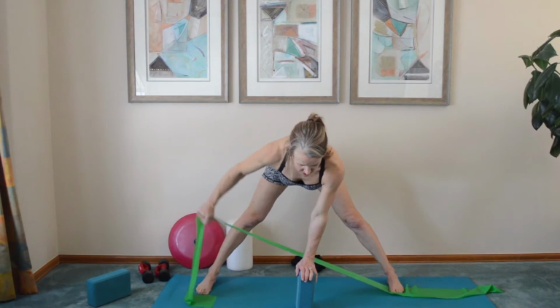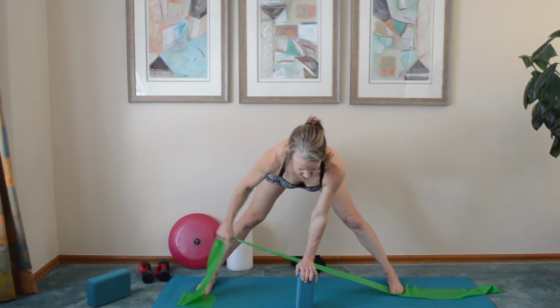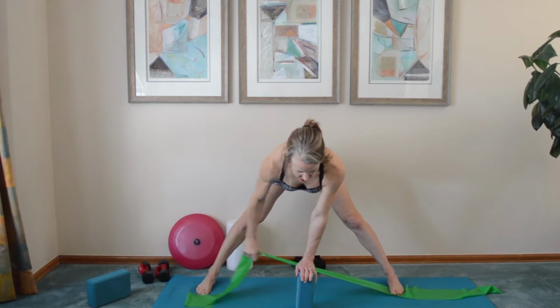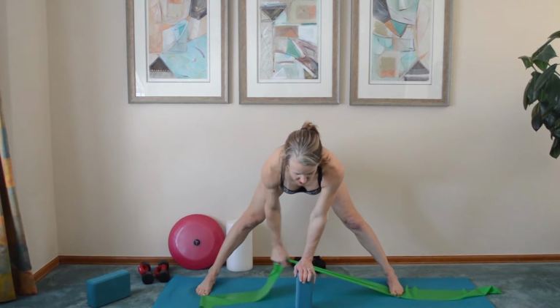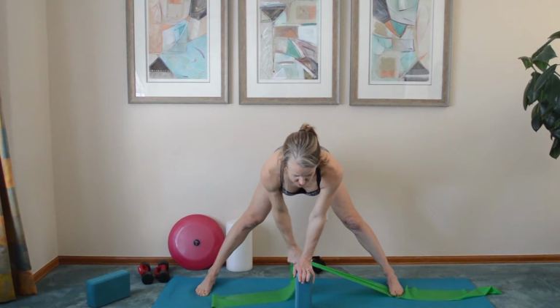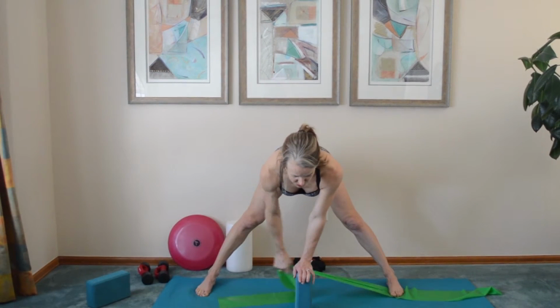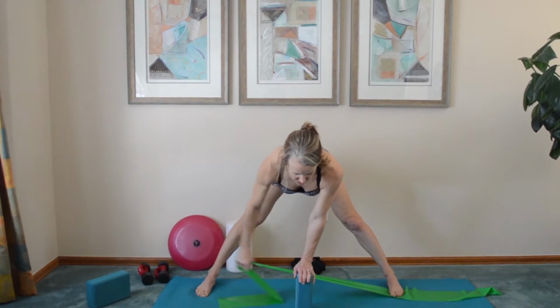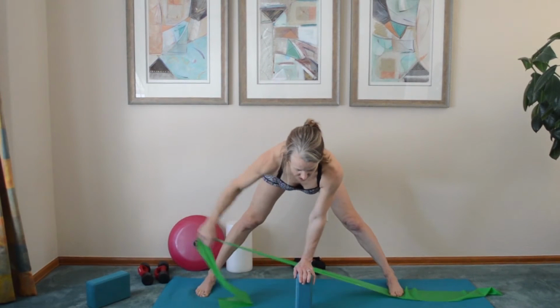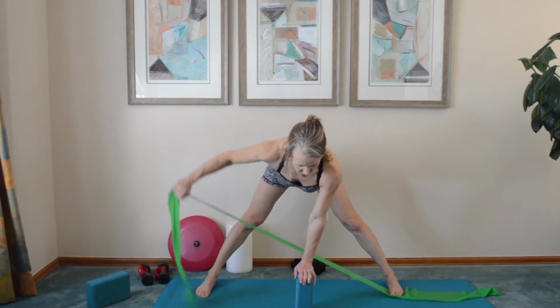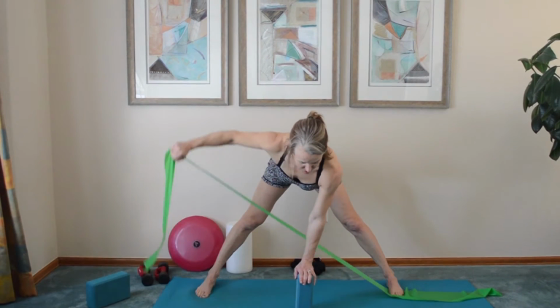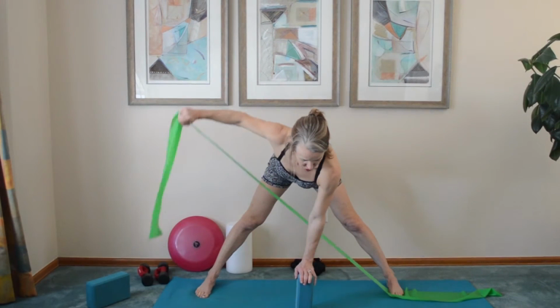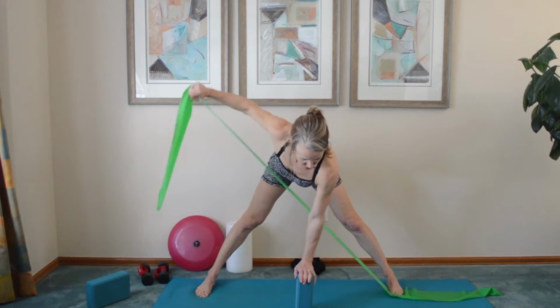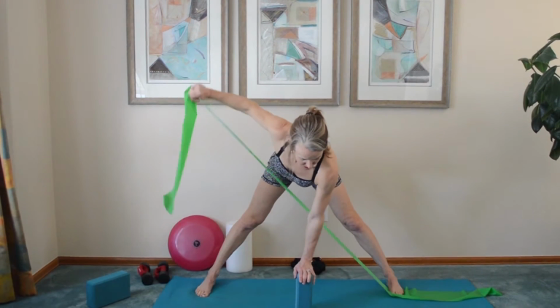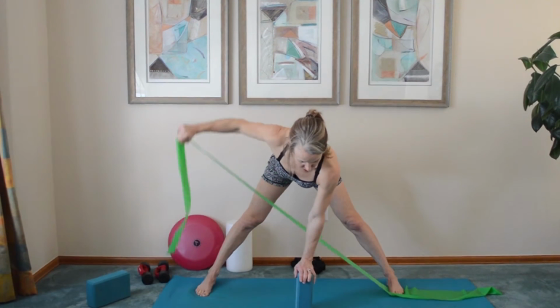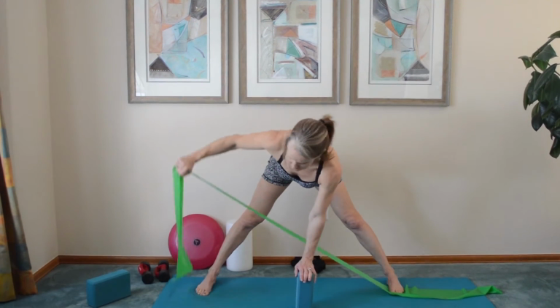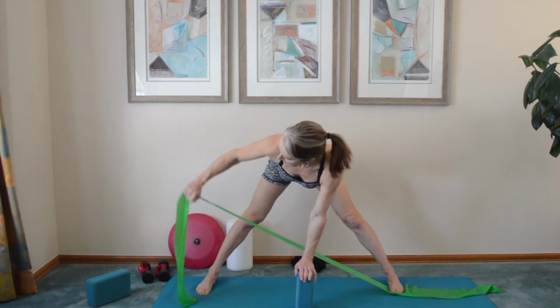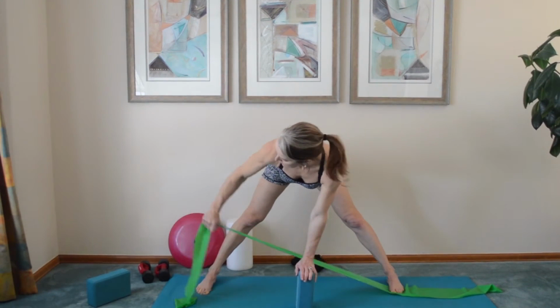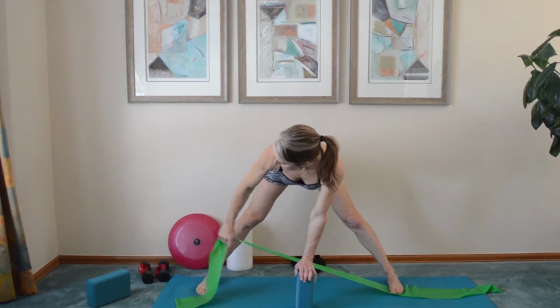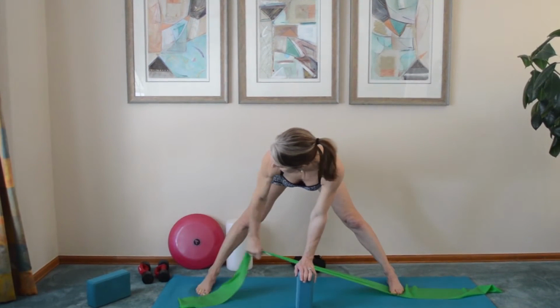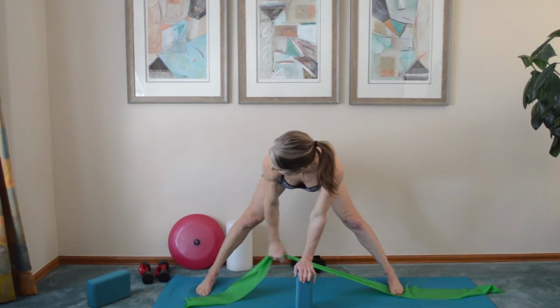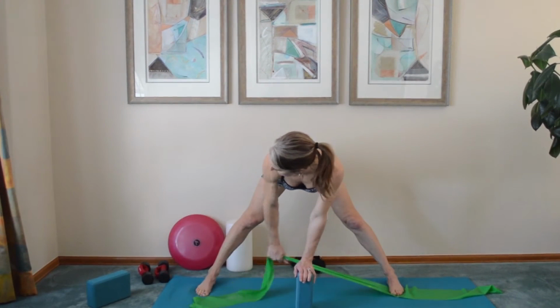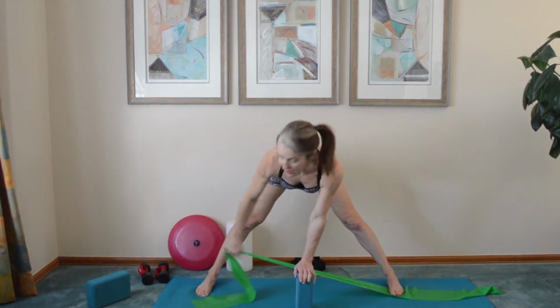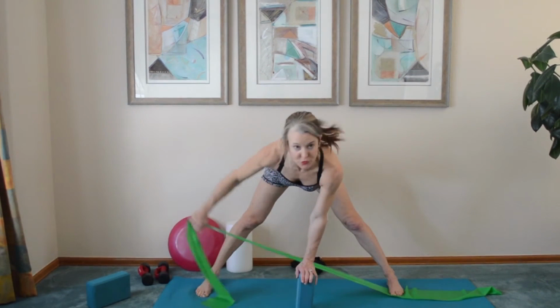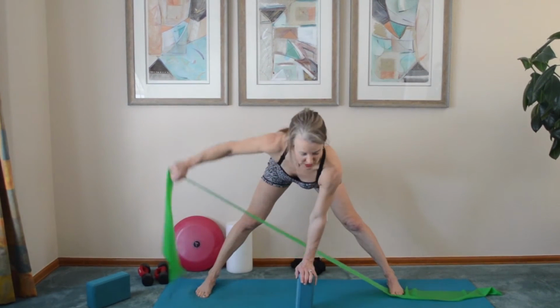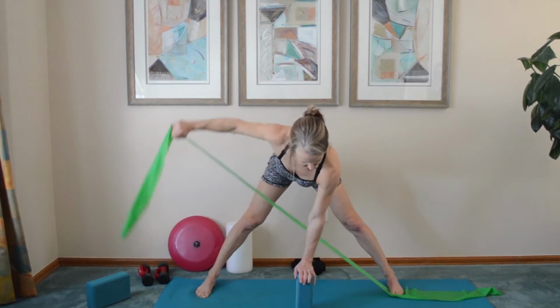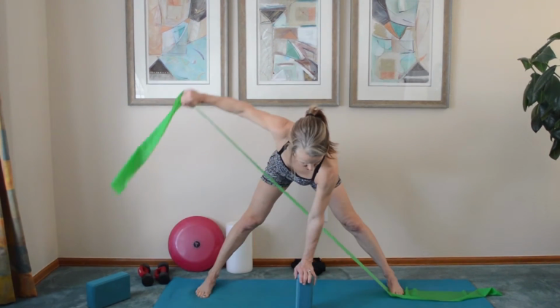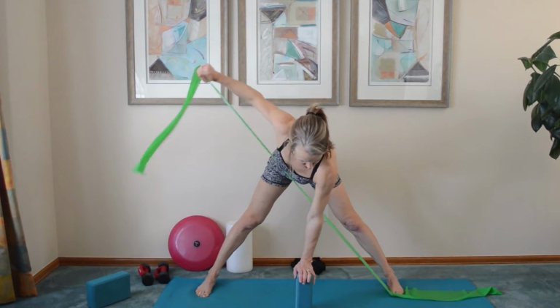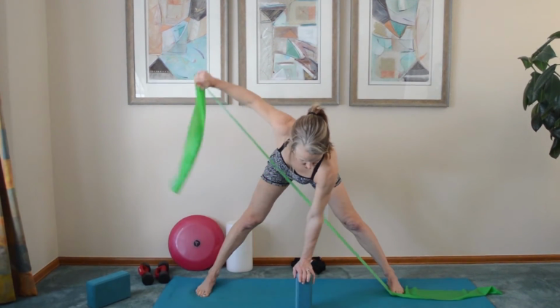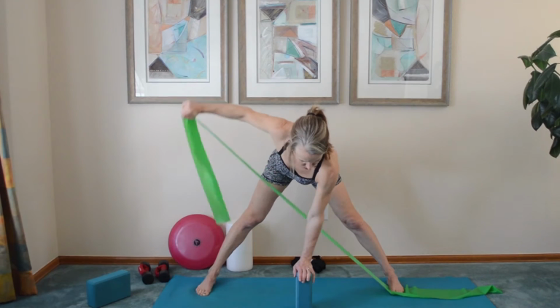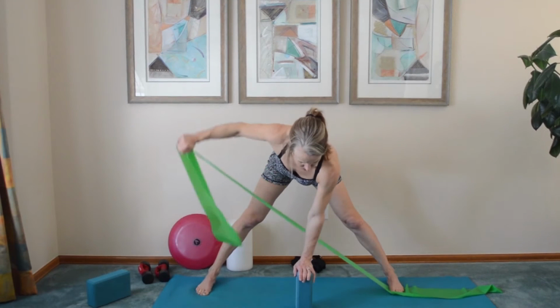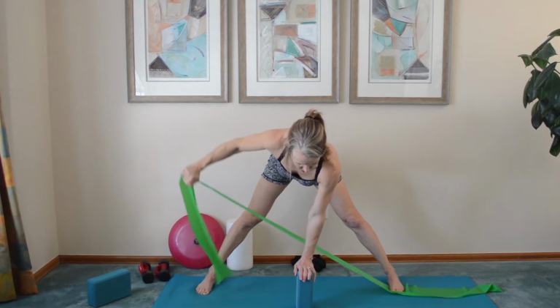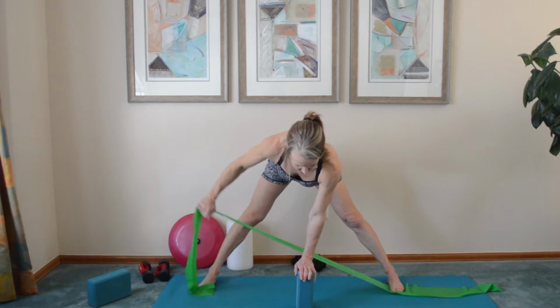And then bringing that arm straight out to the side. I've got my thumb down so I can get more into the rear deltoid.